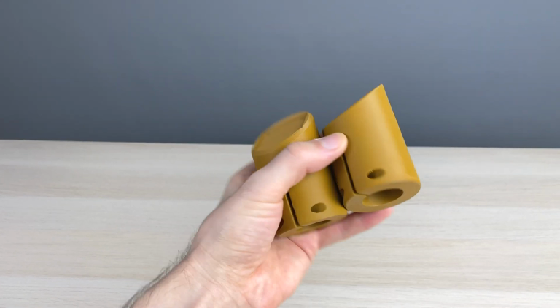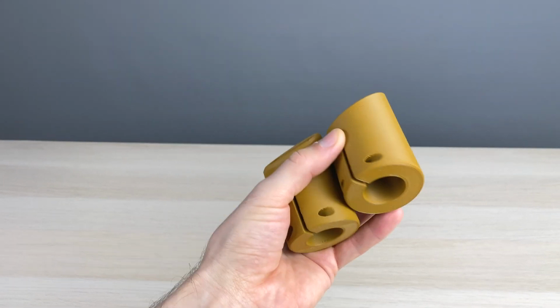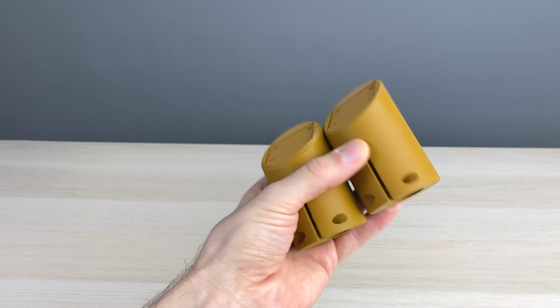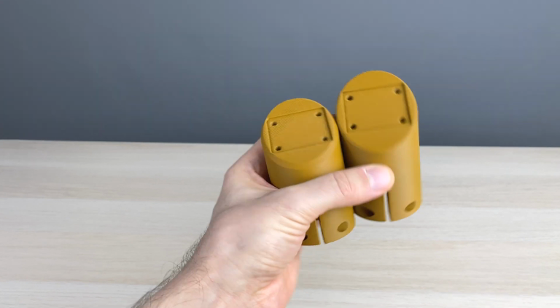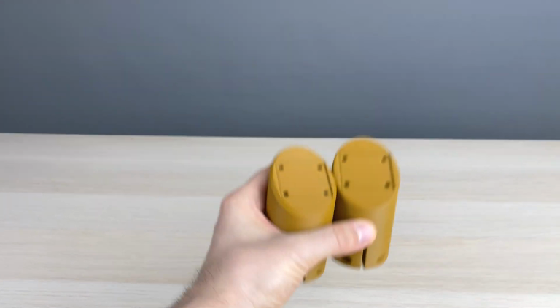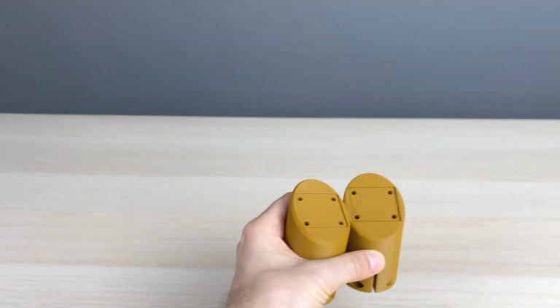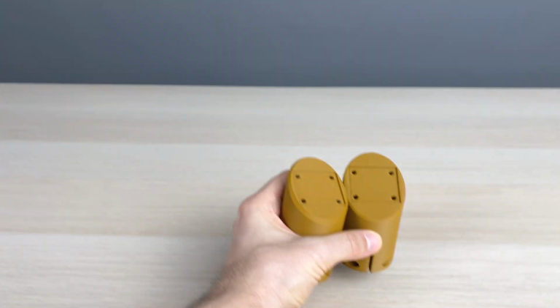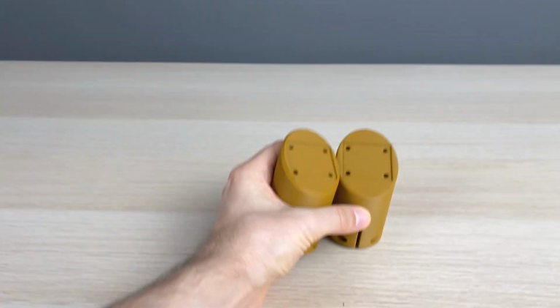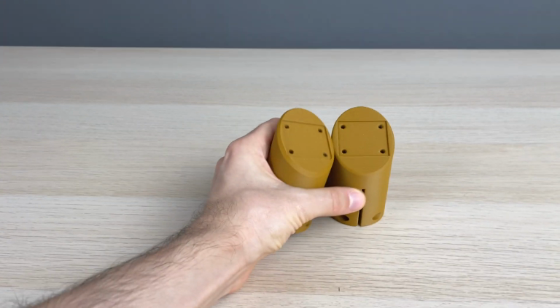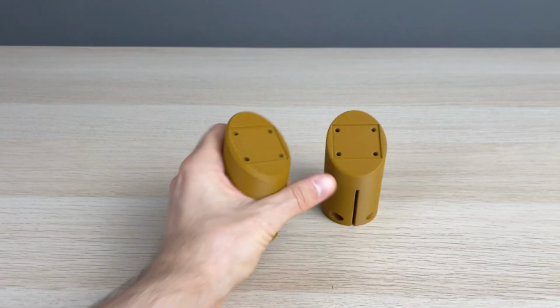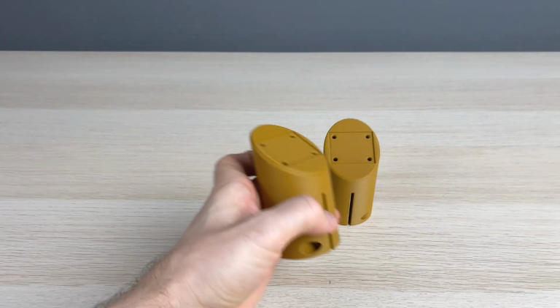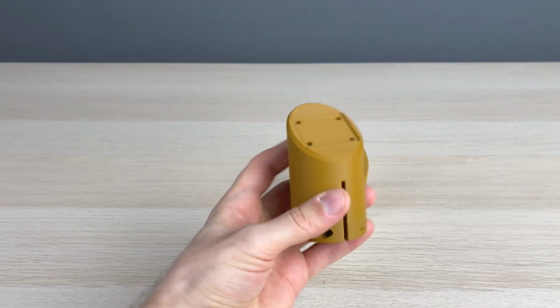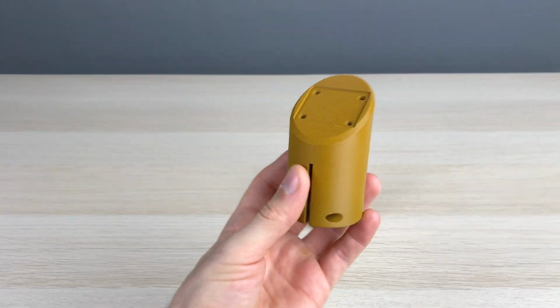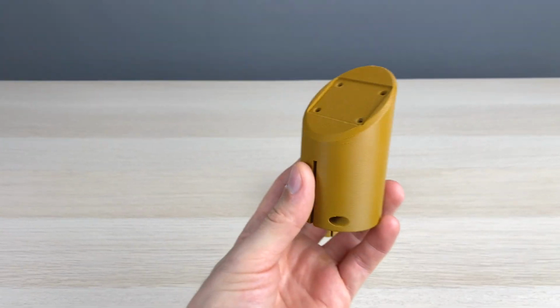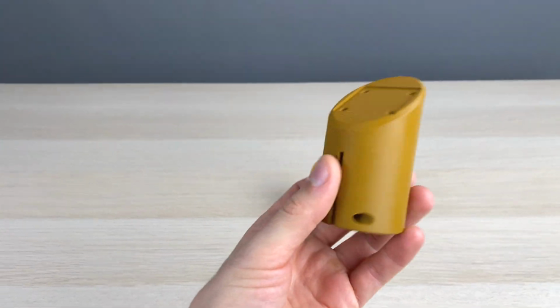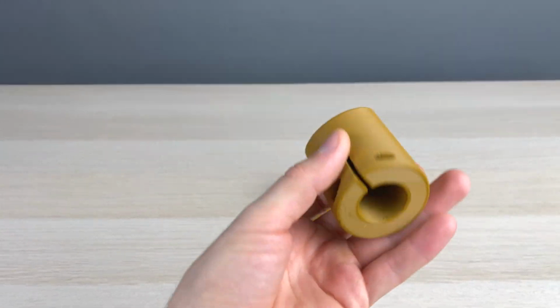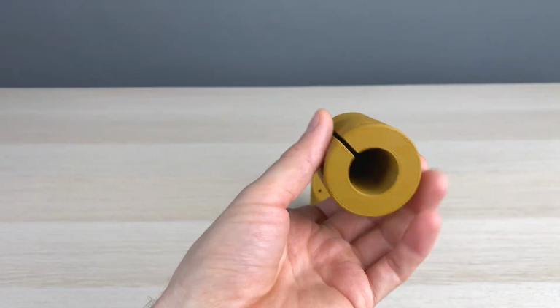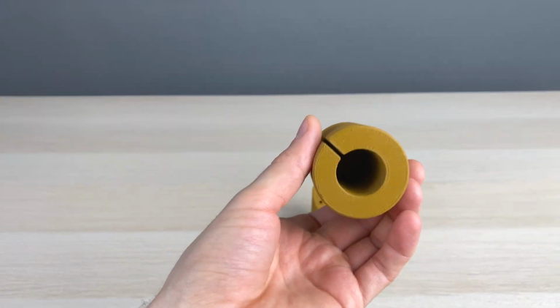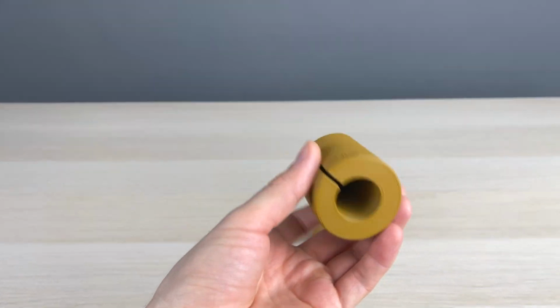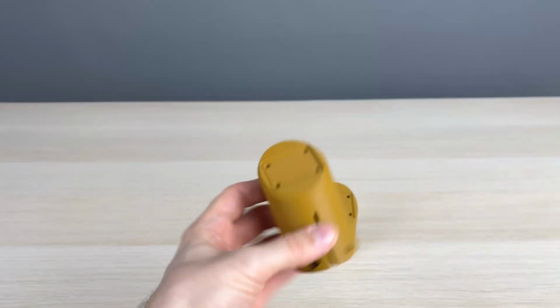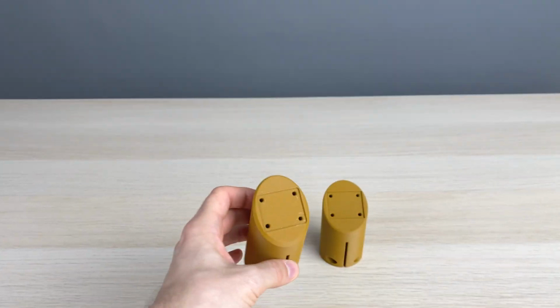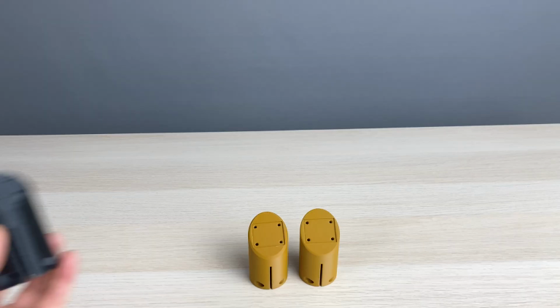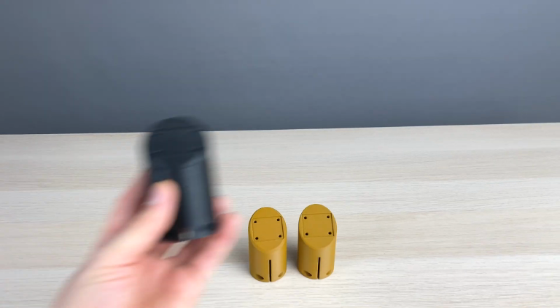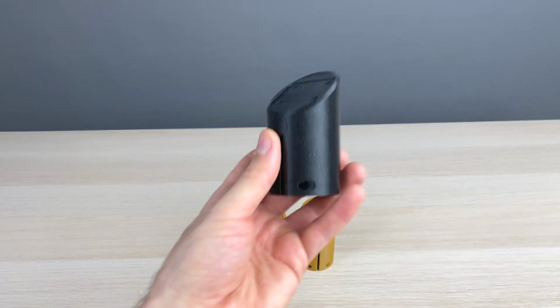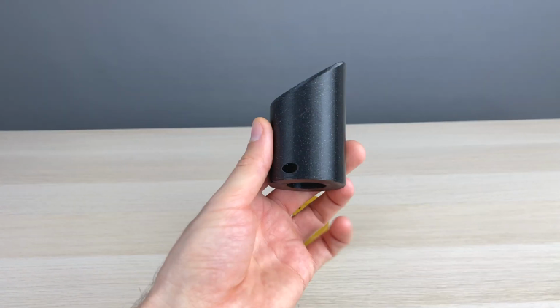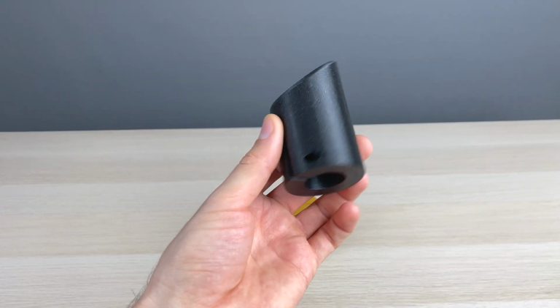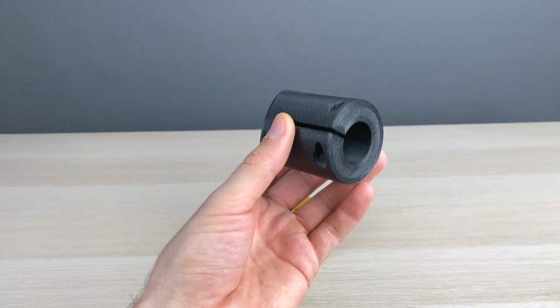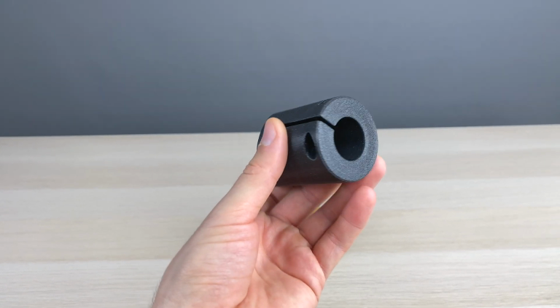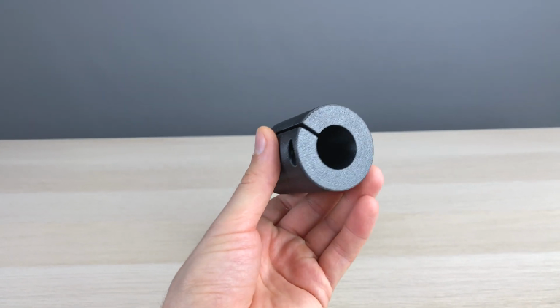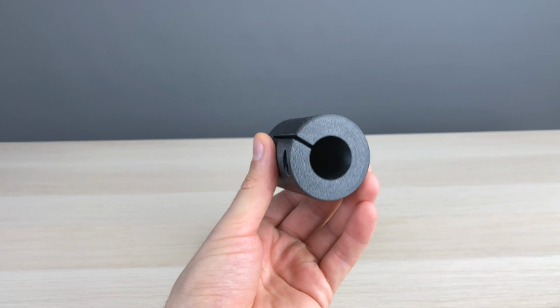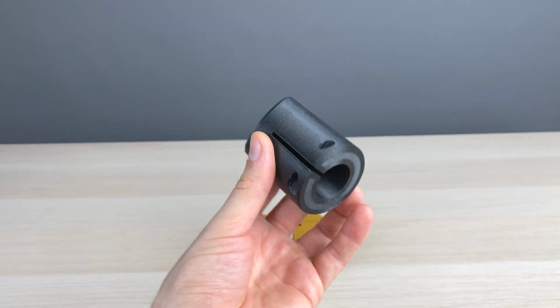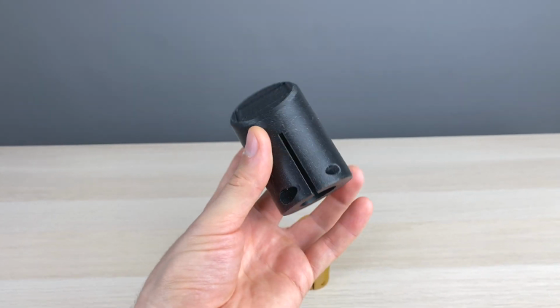I've made two prototypes until I was able to fine-tune all the dimensions, and then I've made the final ones.